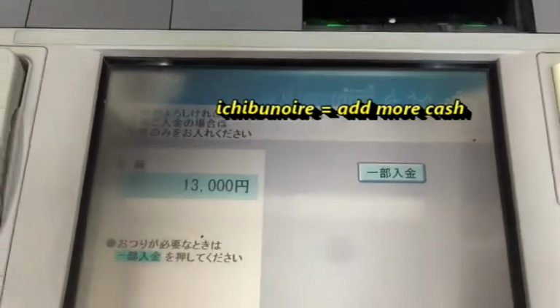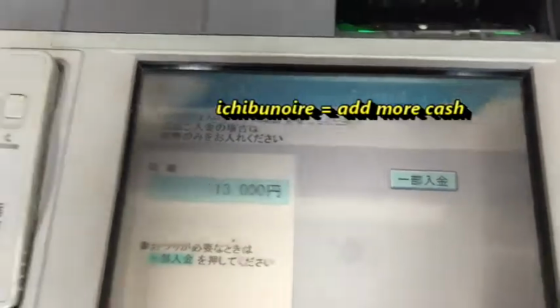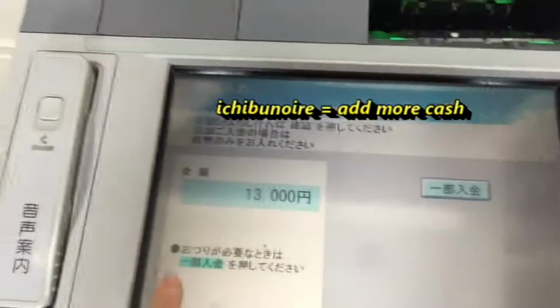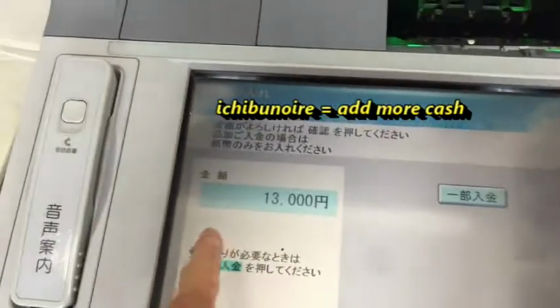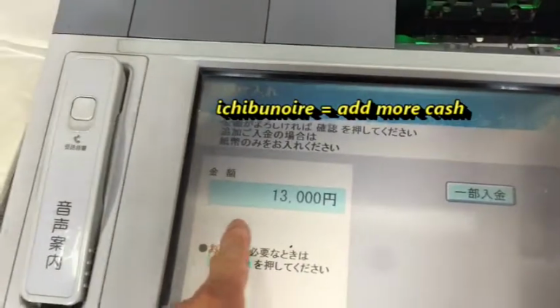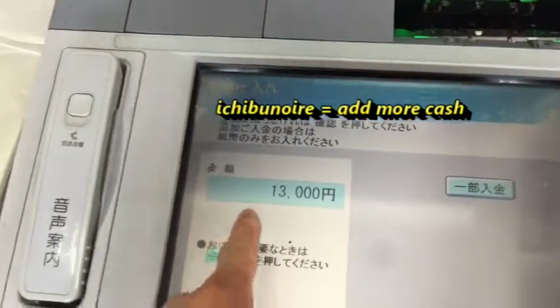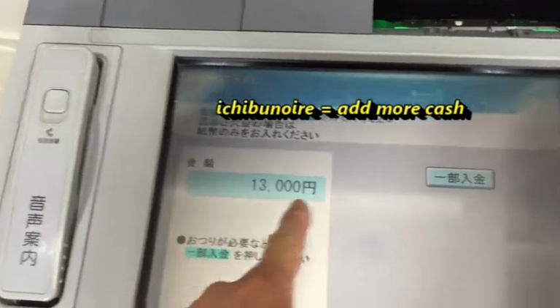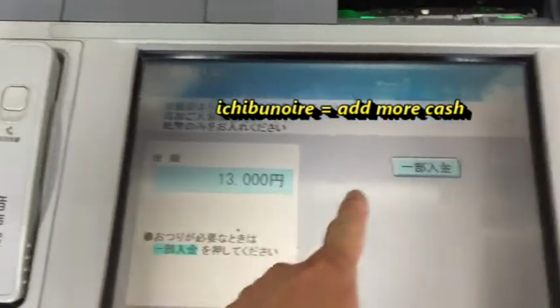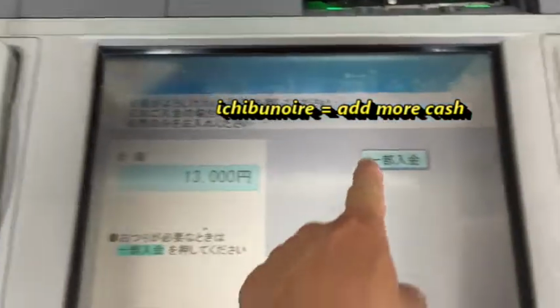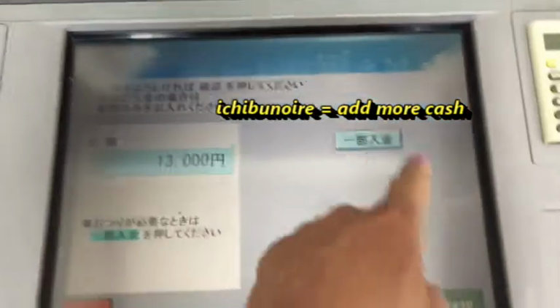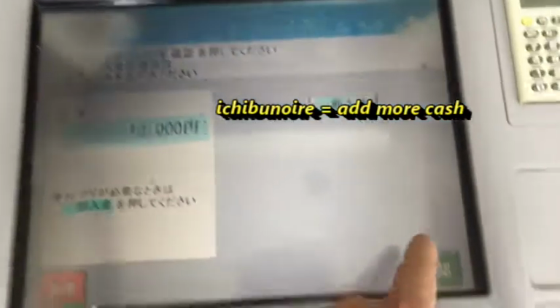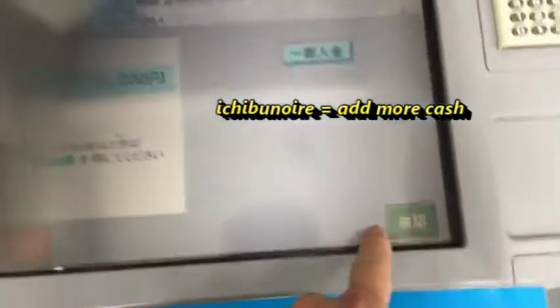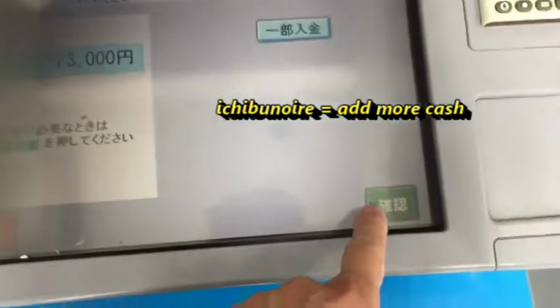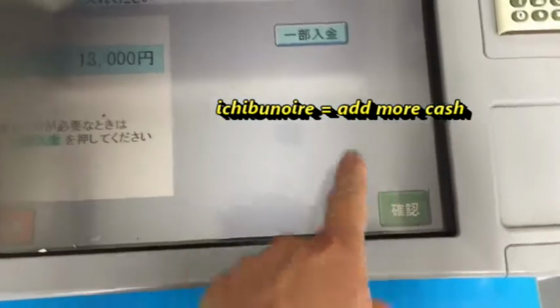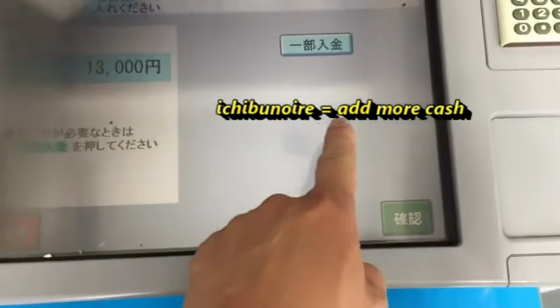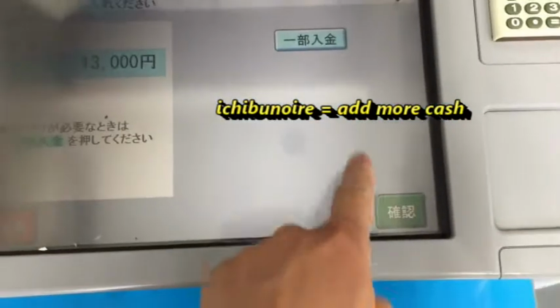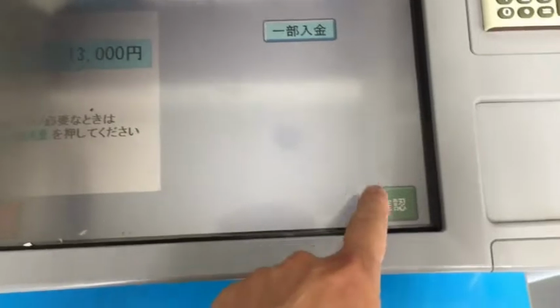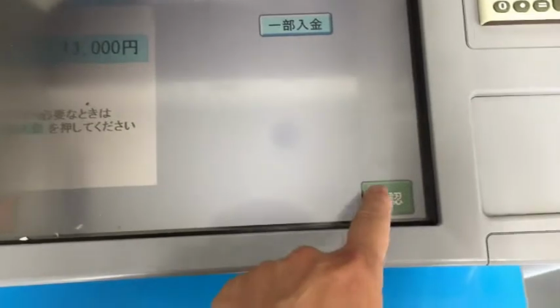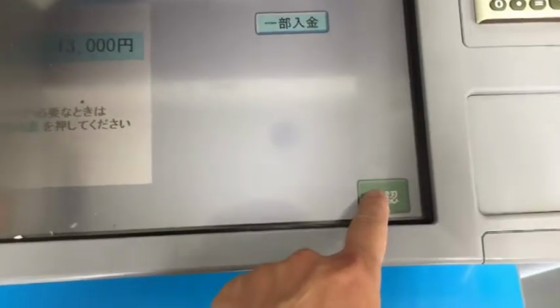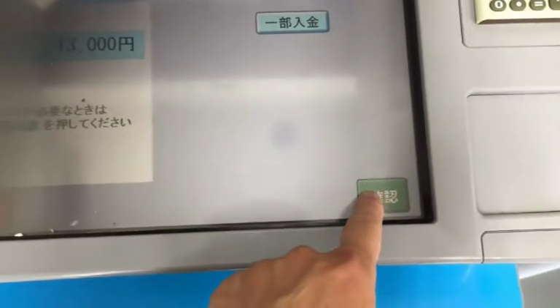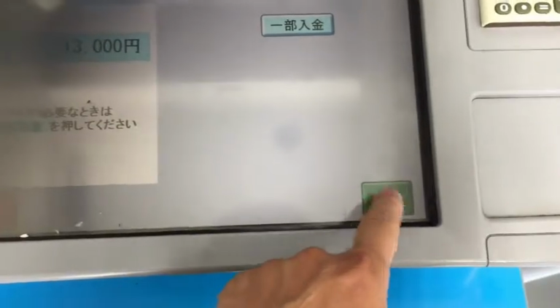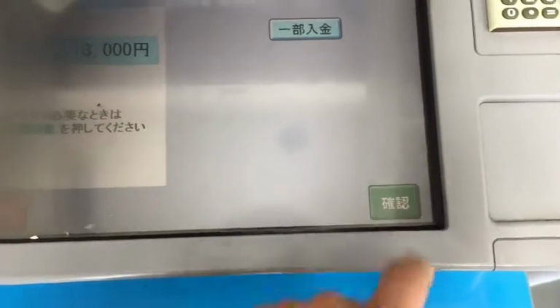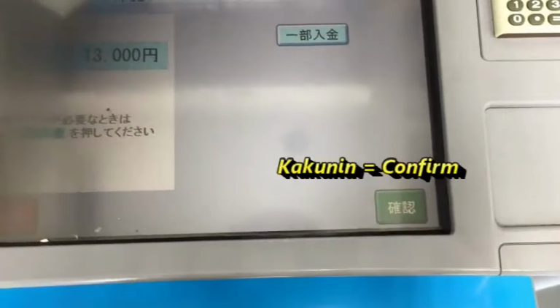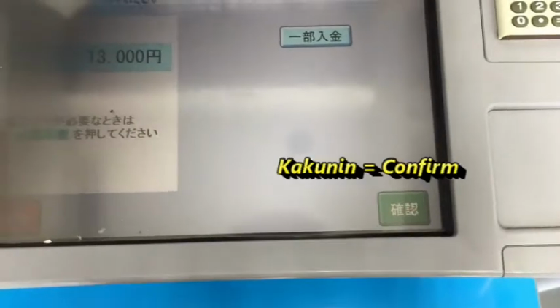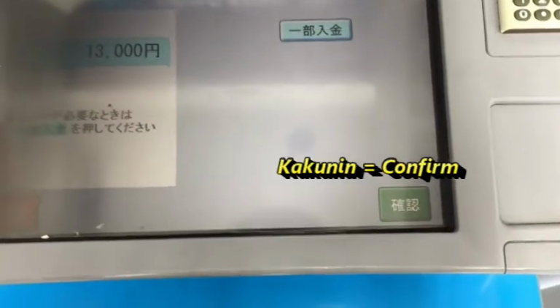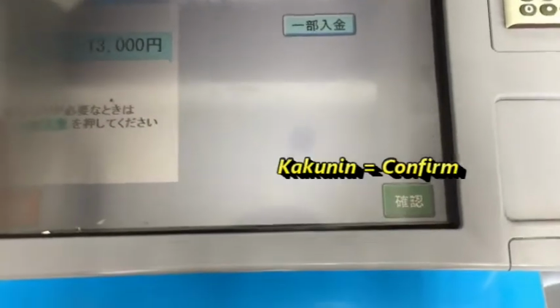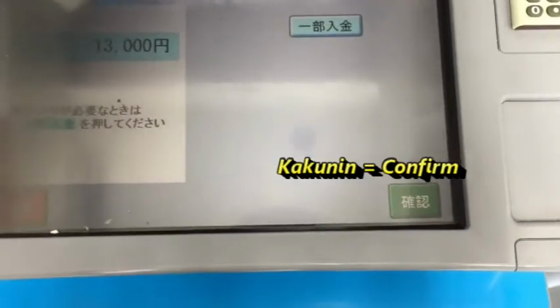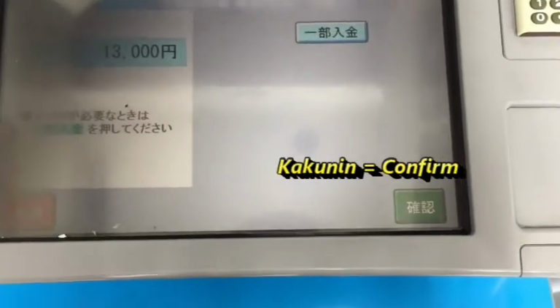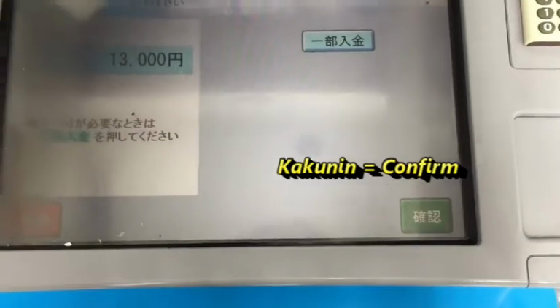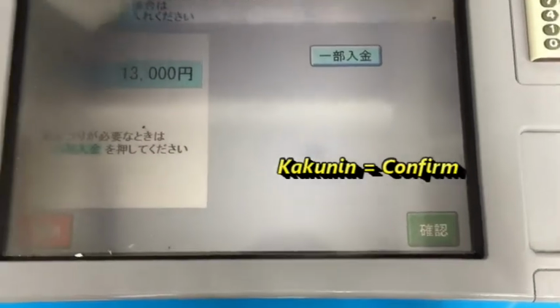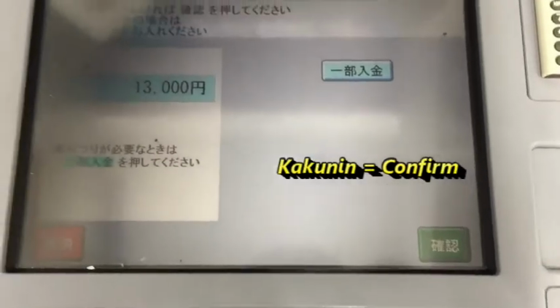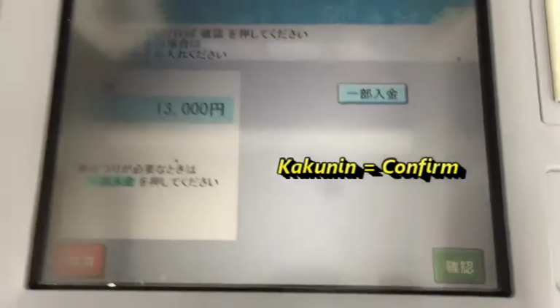The top button is for adding extra cash. If you're sure this is the amount you want, press the green button.